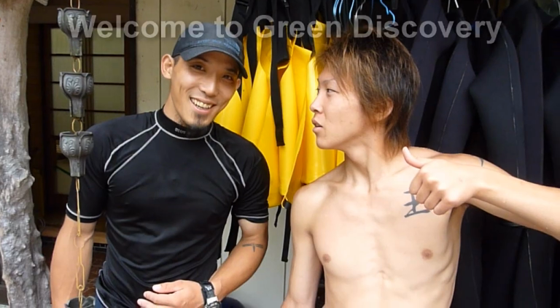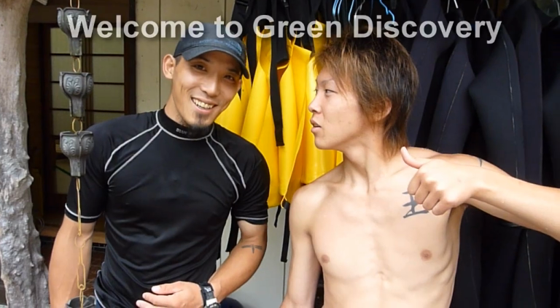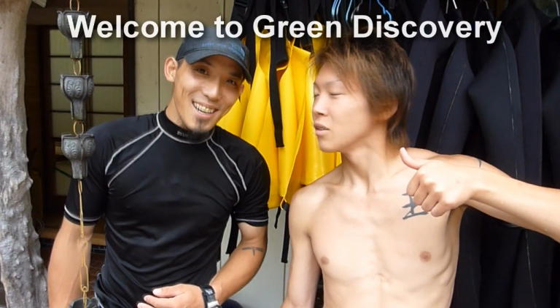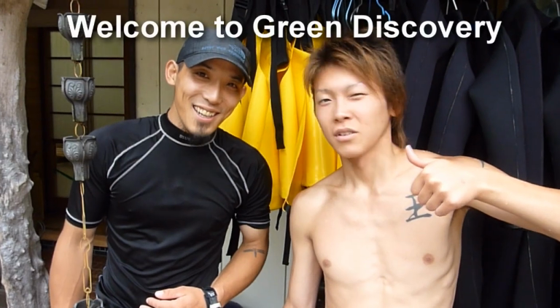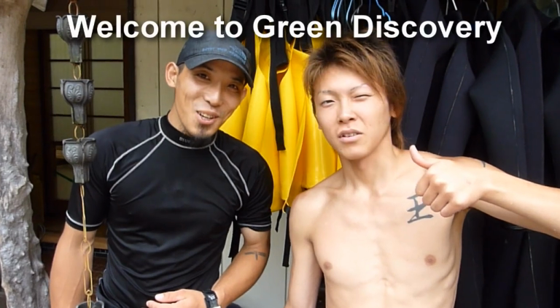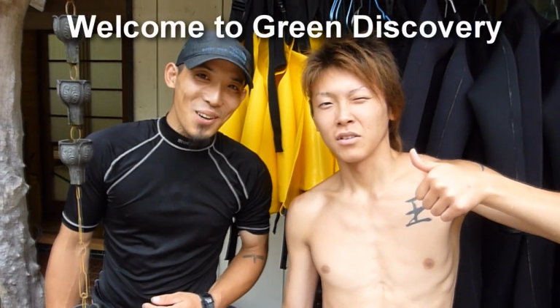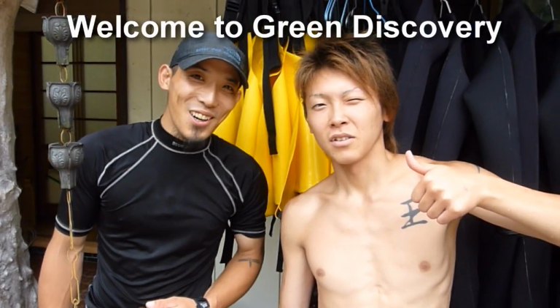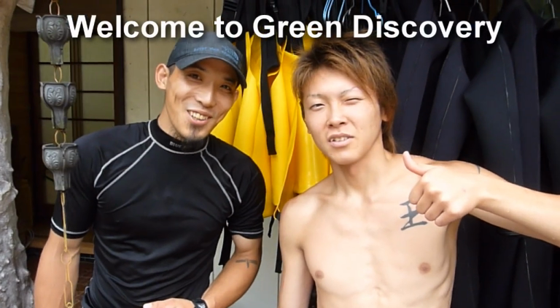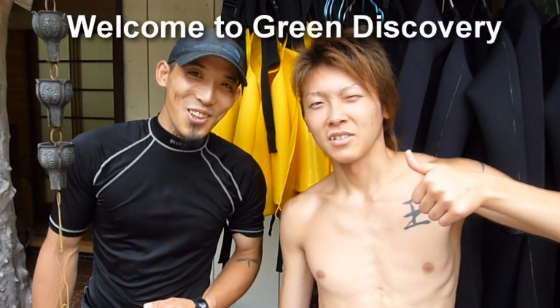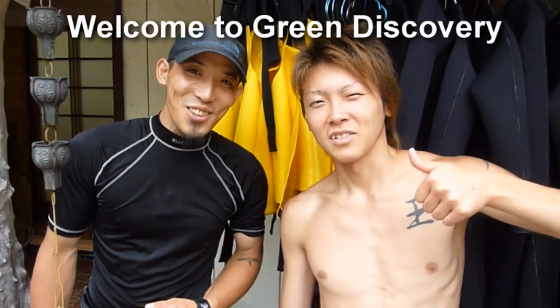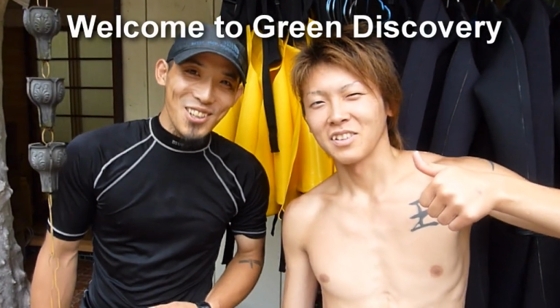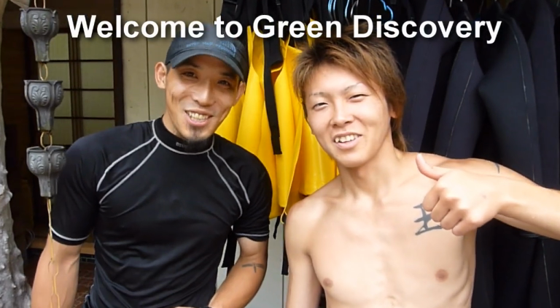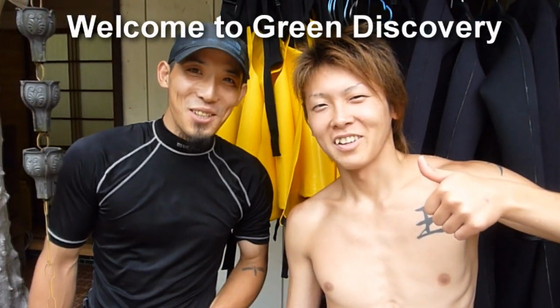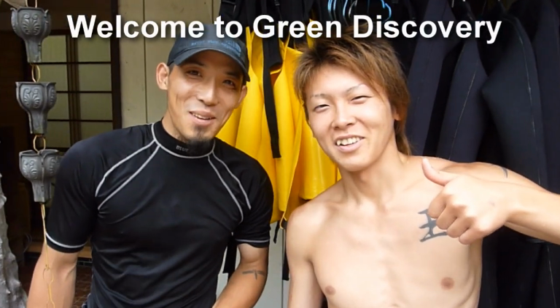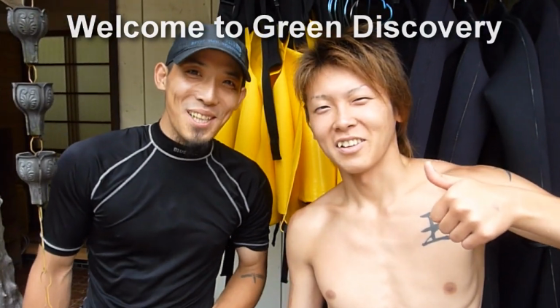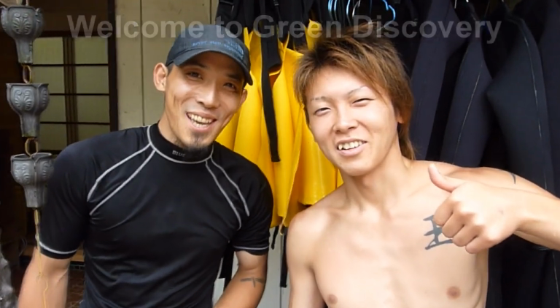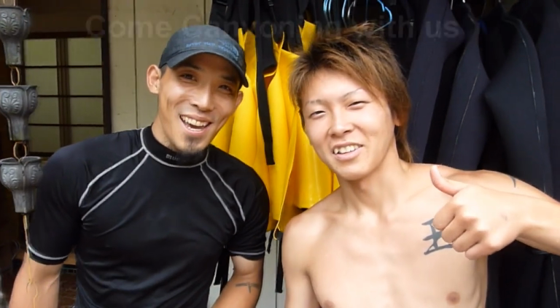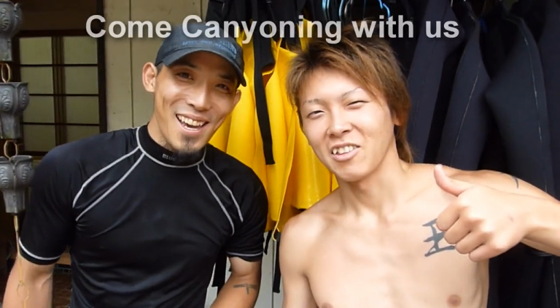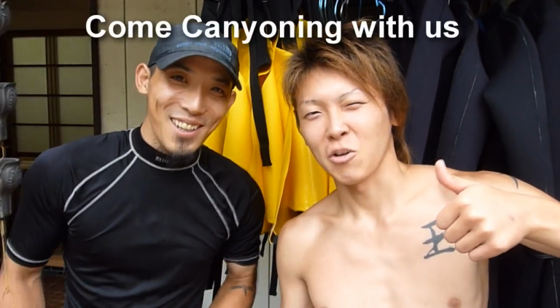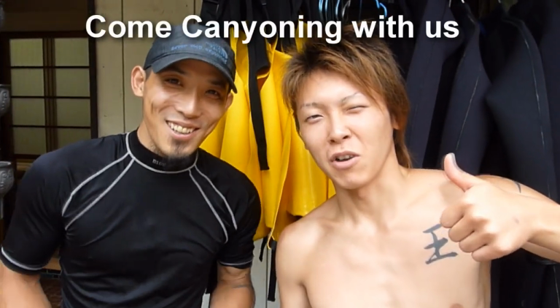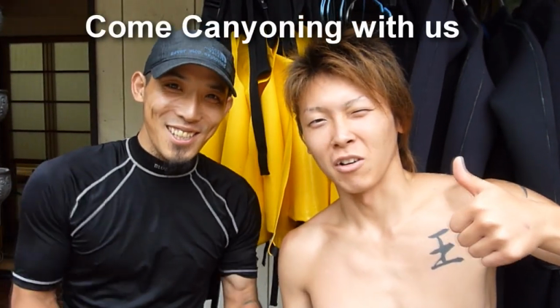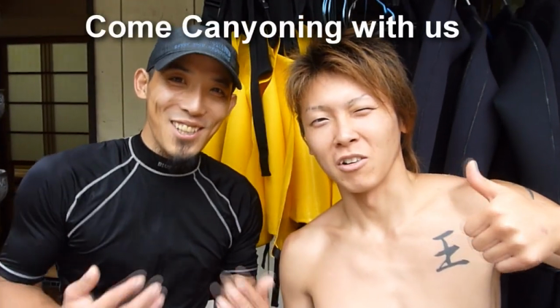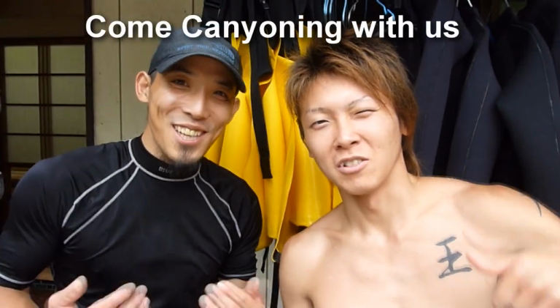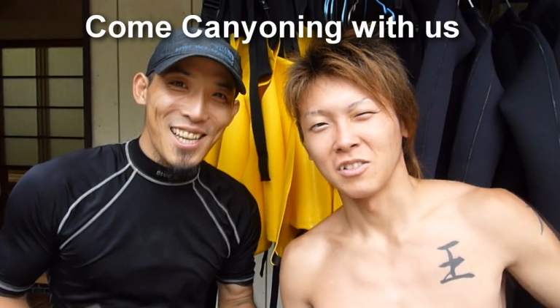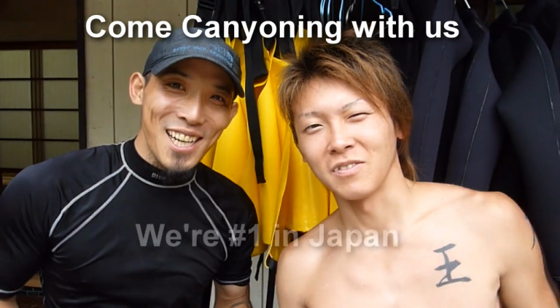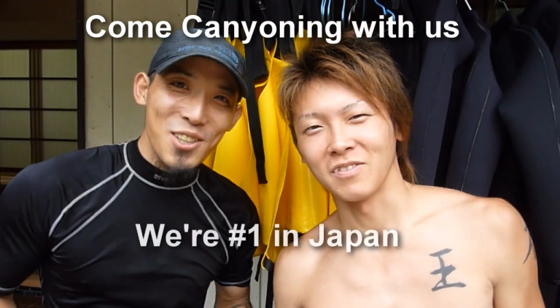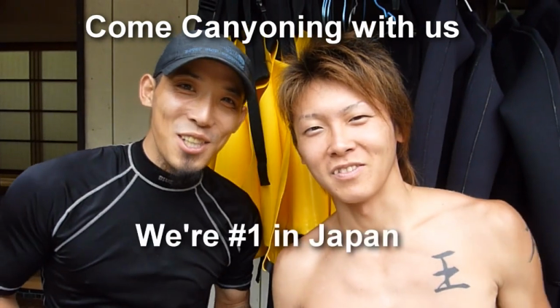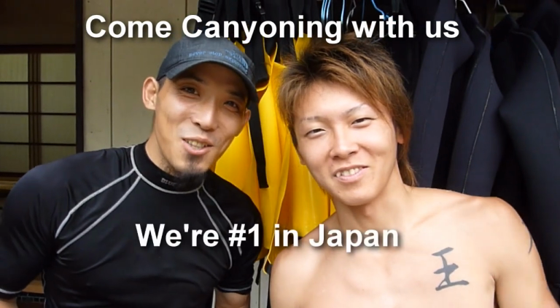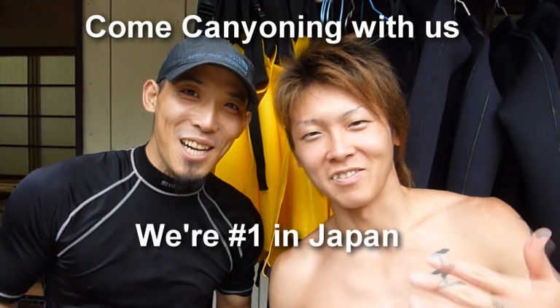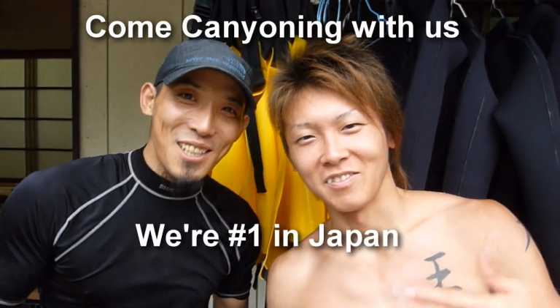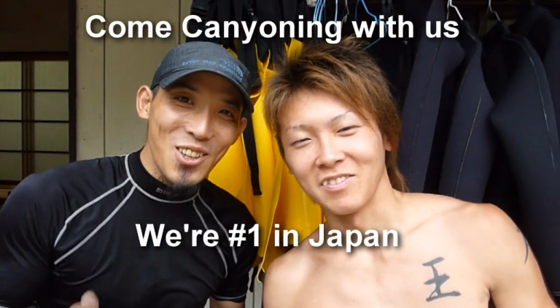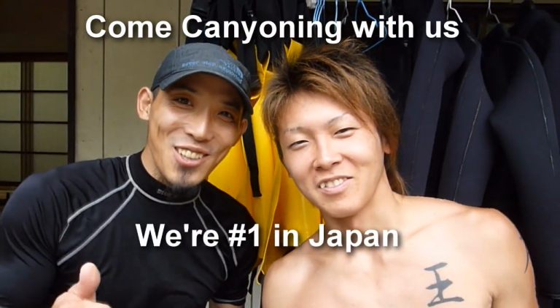Hi, welcome to Green Discovery. Come here — the canyoning is the first one.